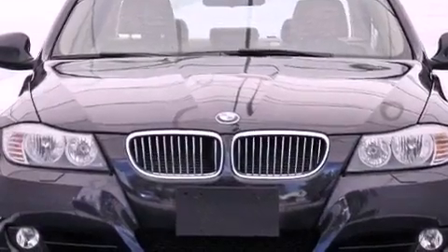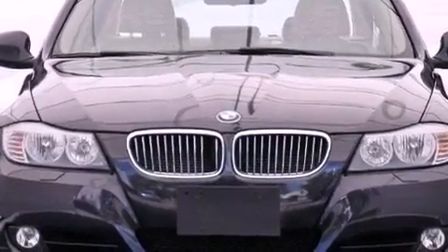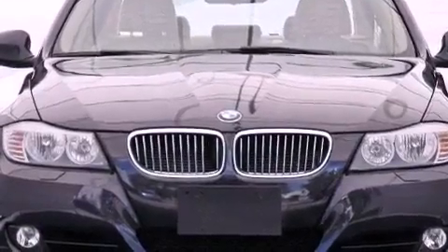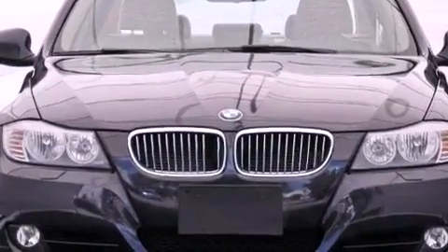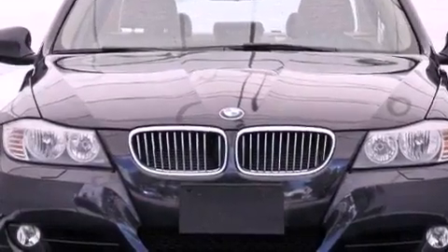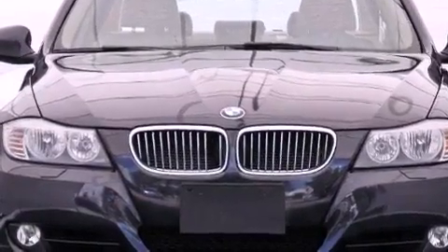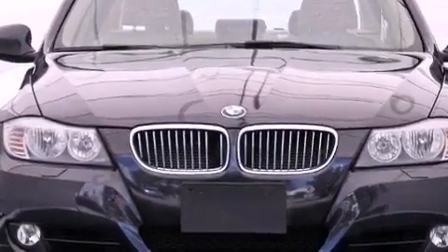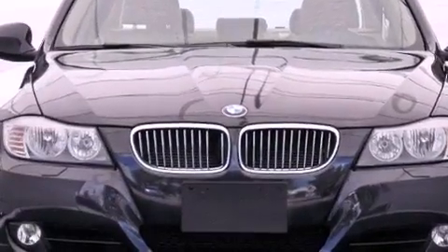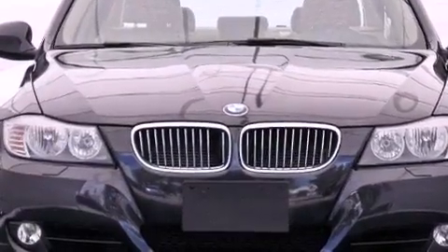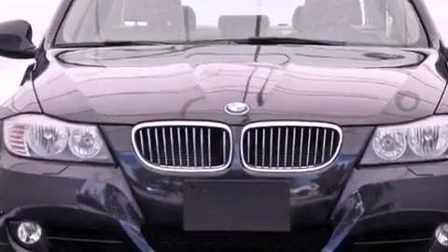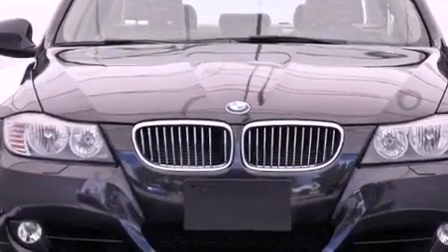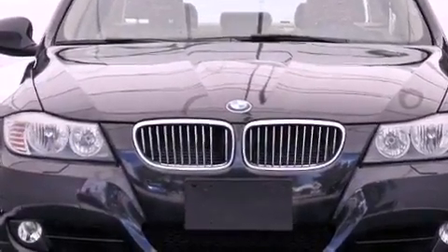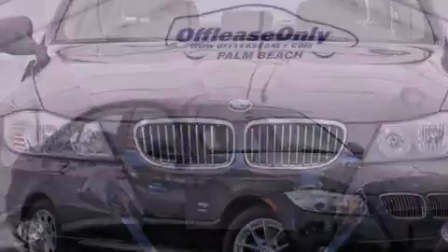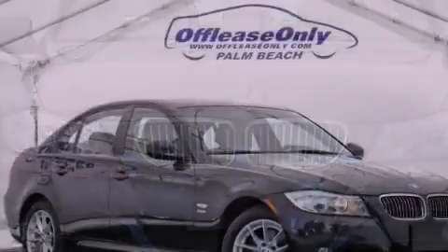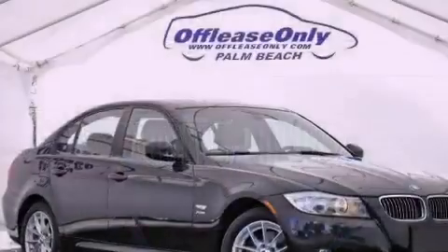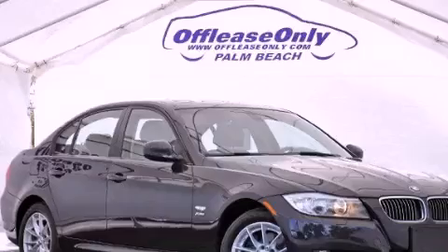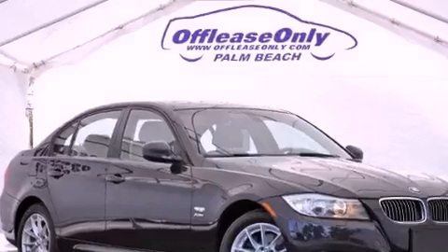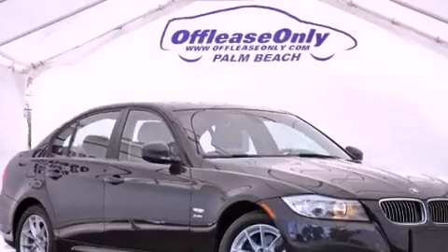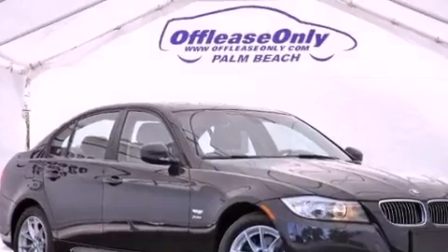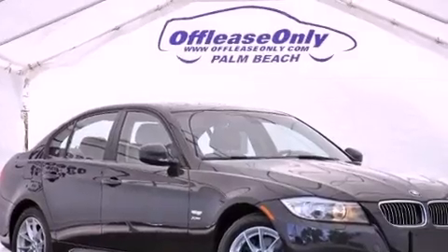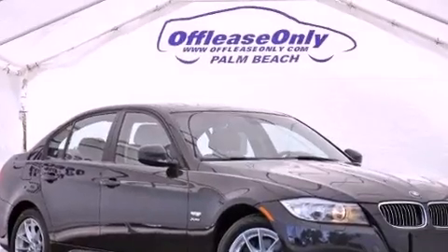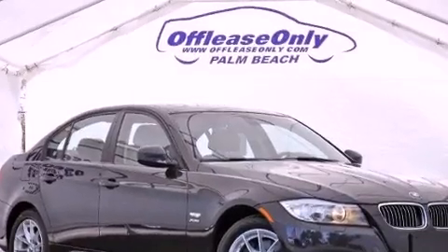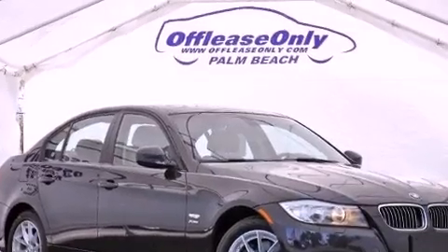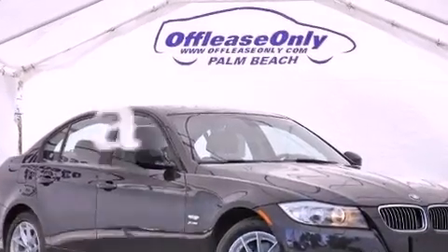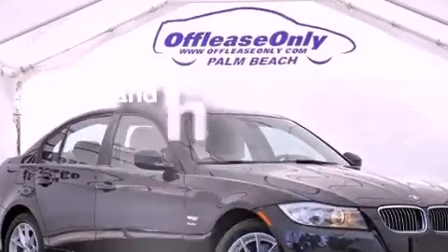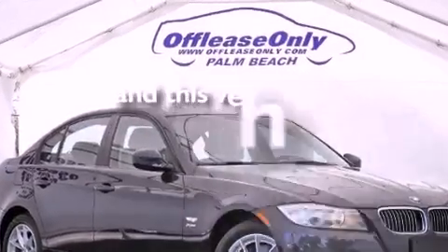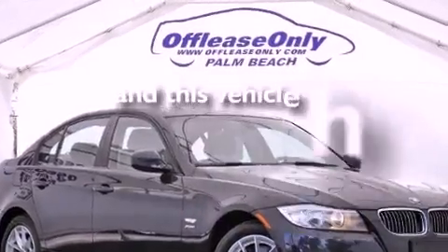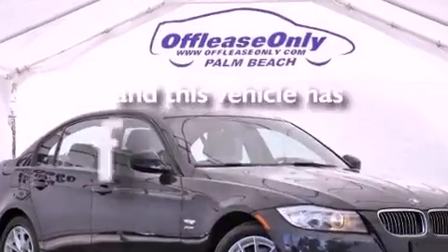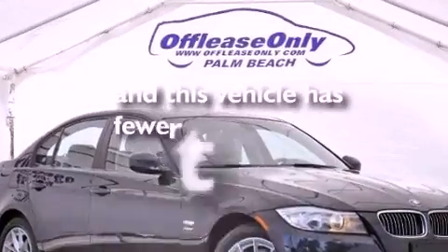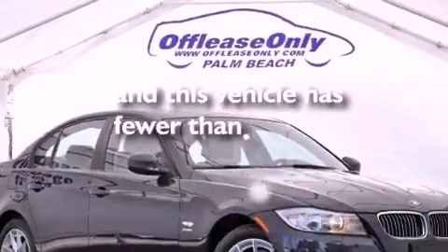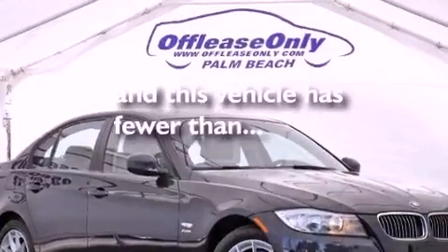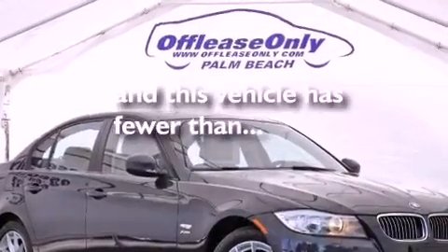Also included are an anti-lock braking system, air conditioning with automatic climate control, and this vehicle has less than 33,000 miles.